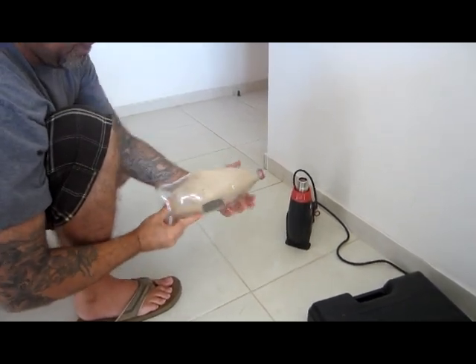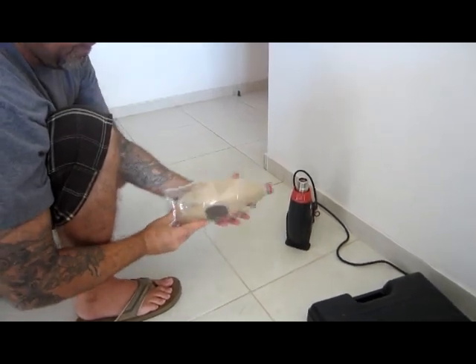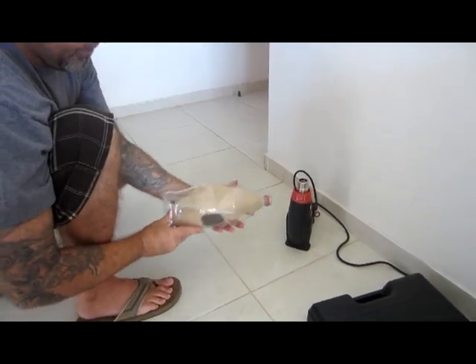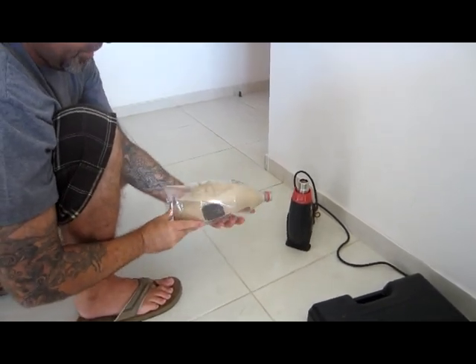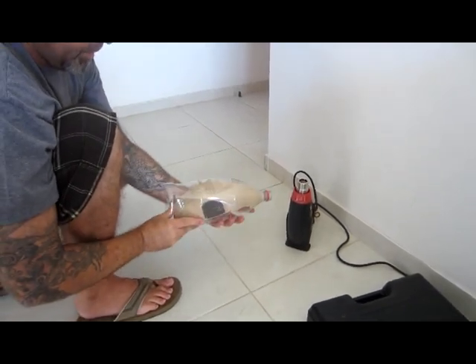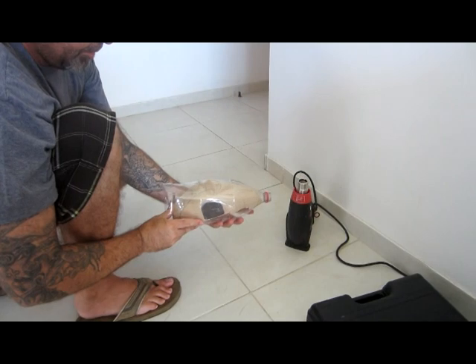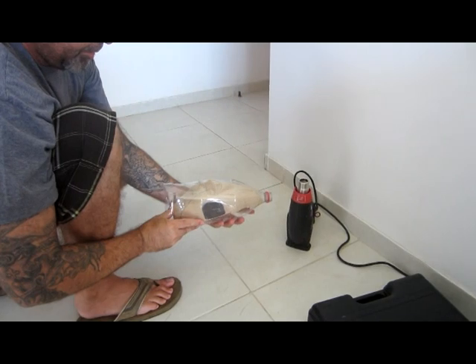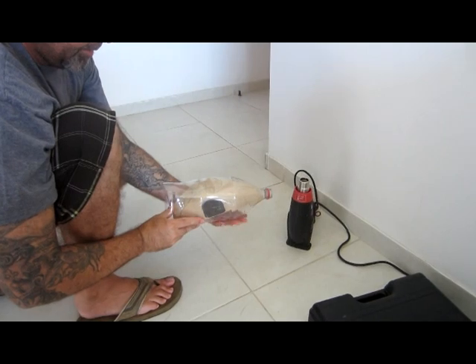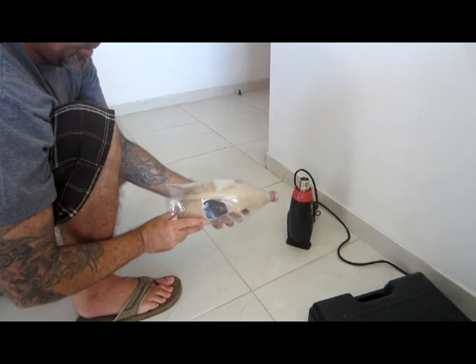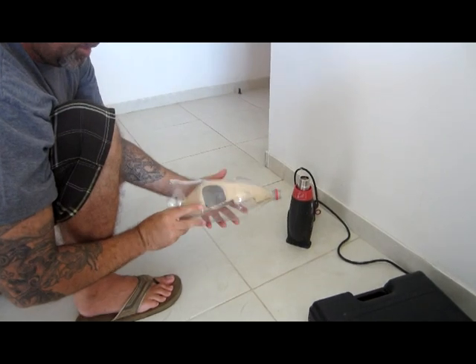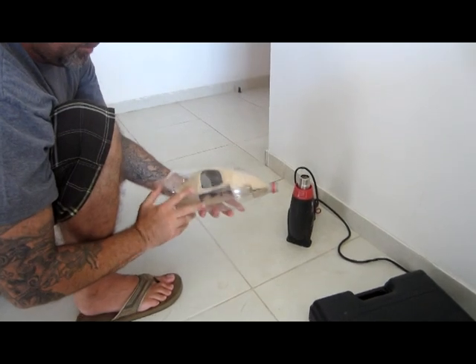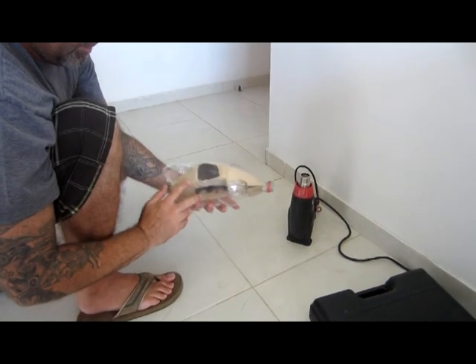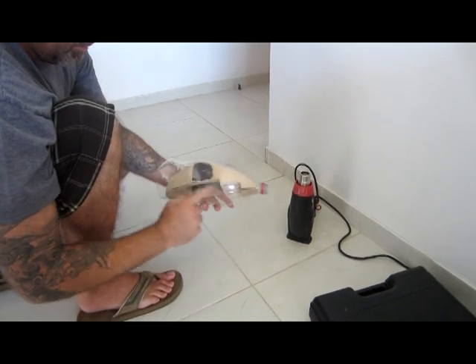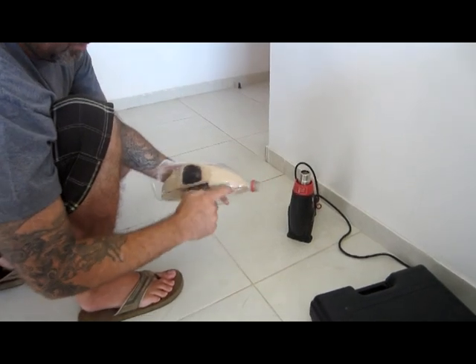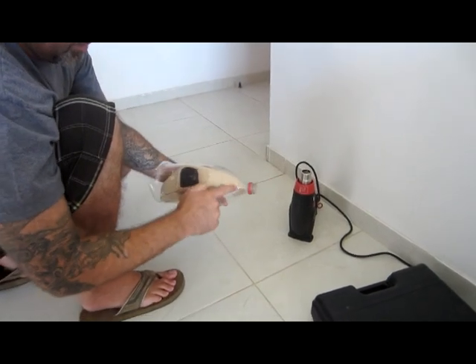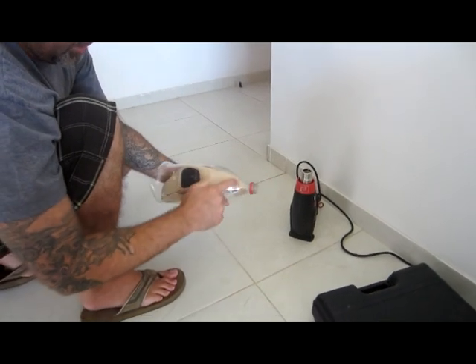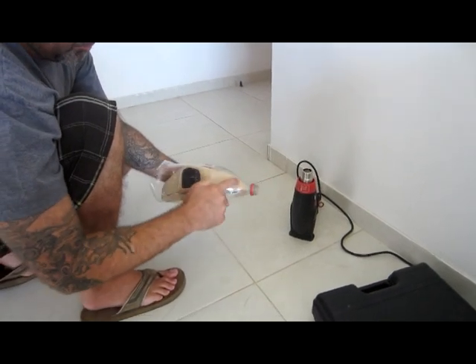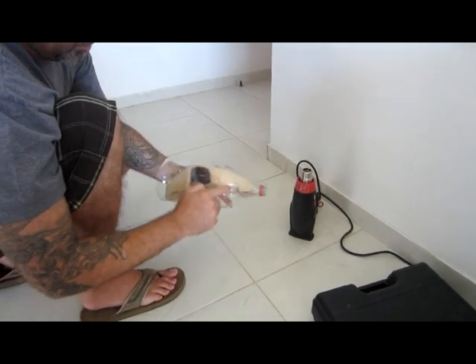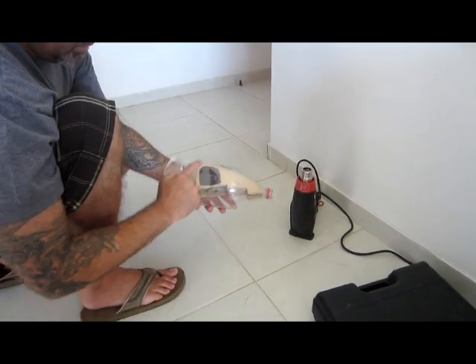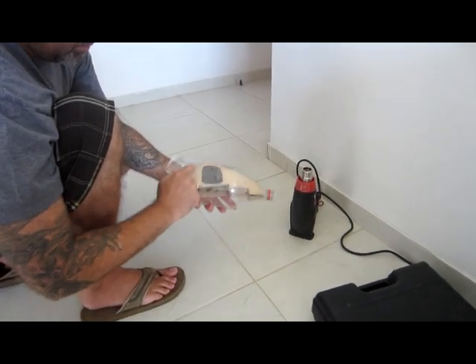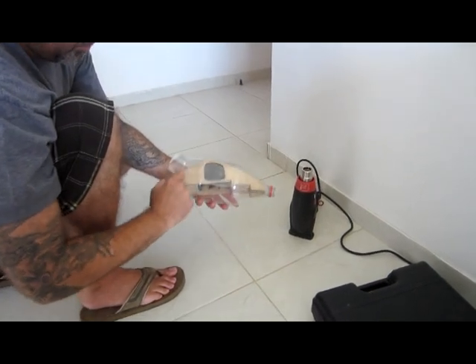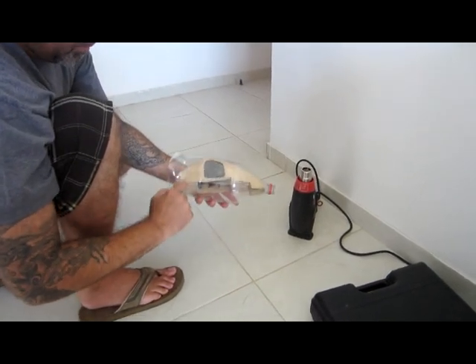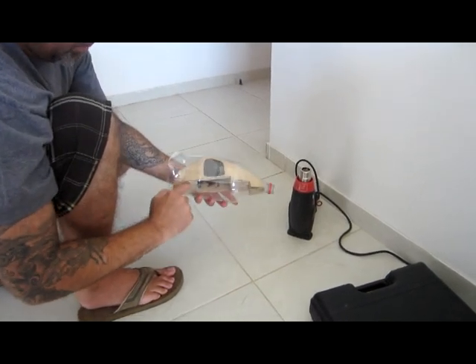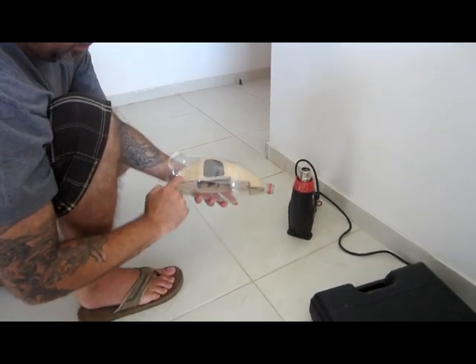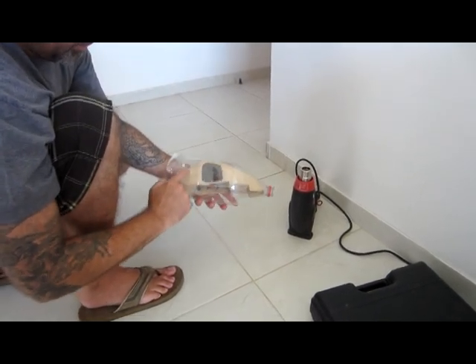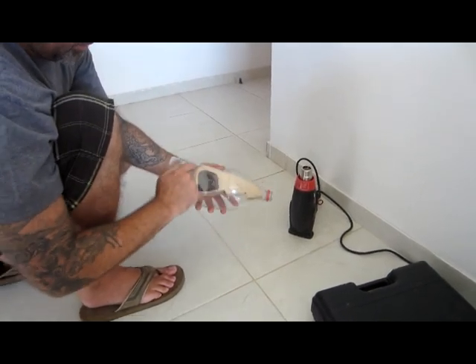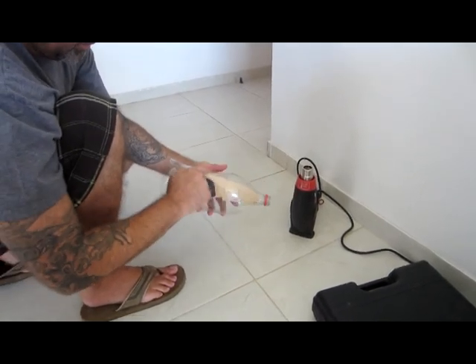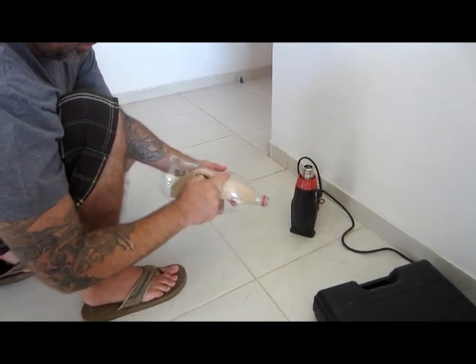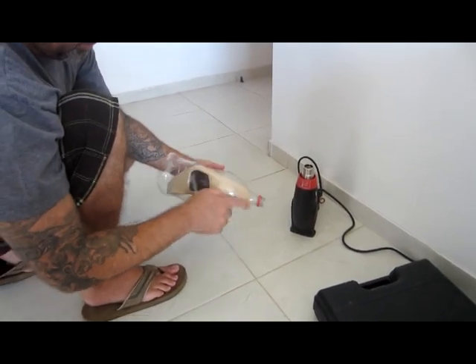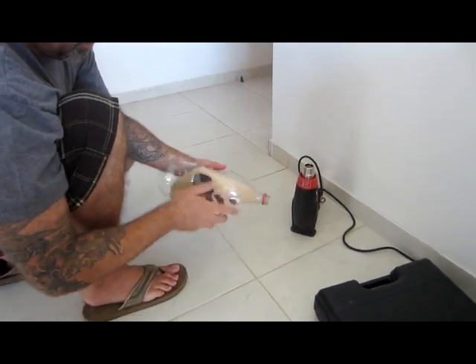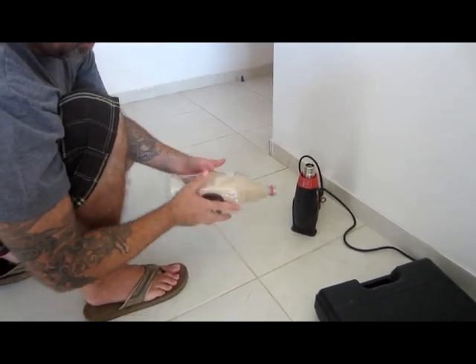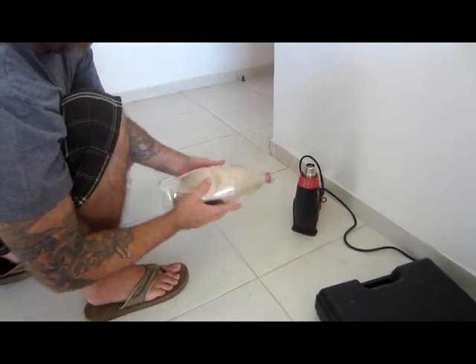Okay, now you've got the plug inside, and you can see I drew some lines in the plug where I plan to cut it later with a razor knife.